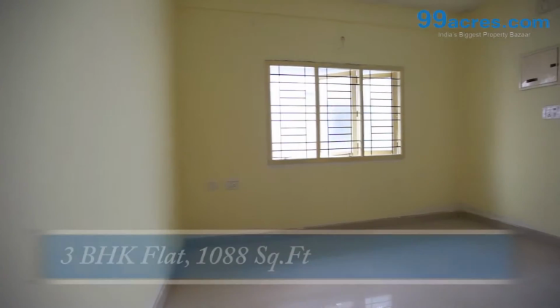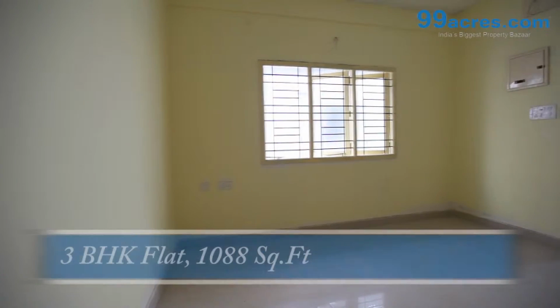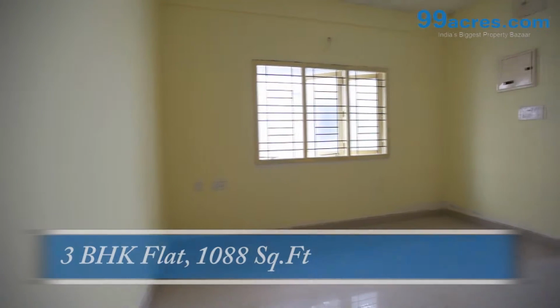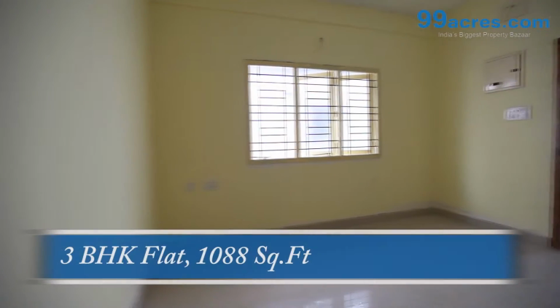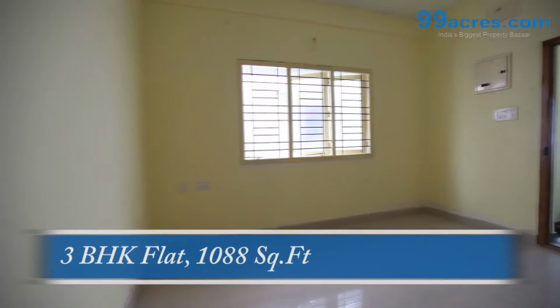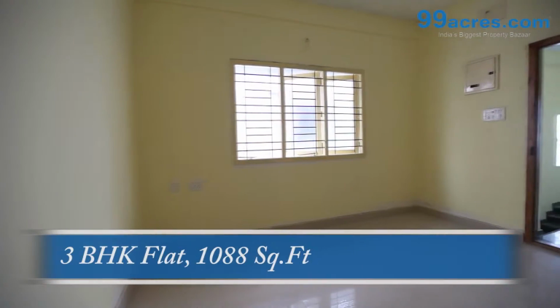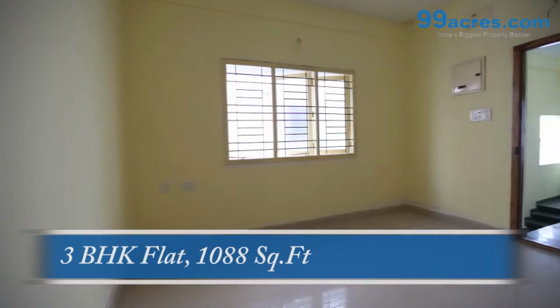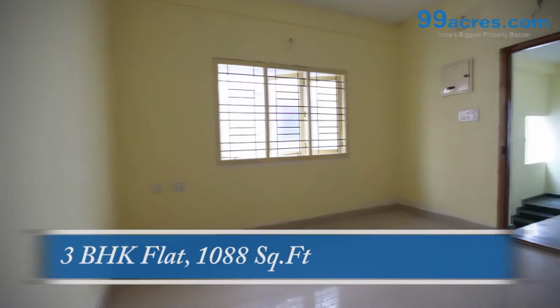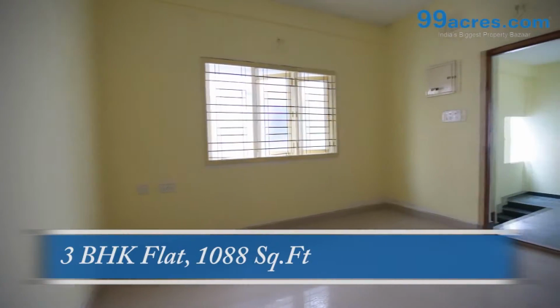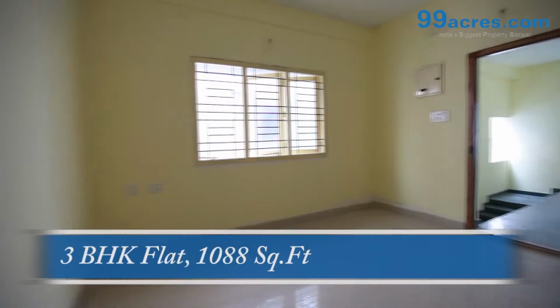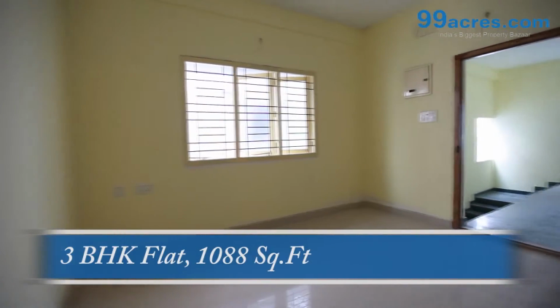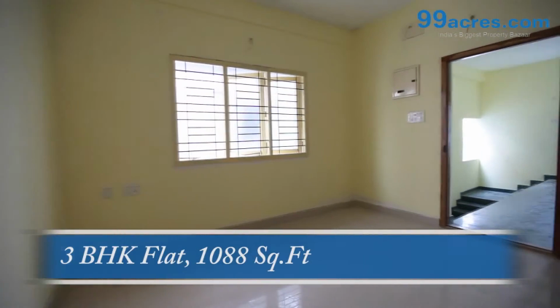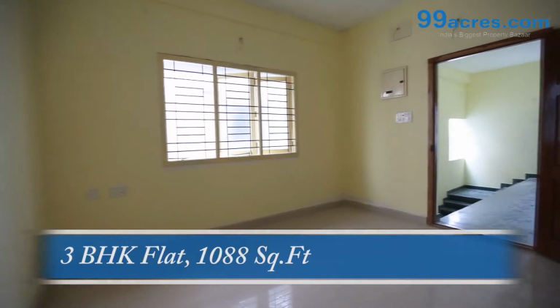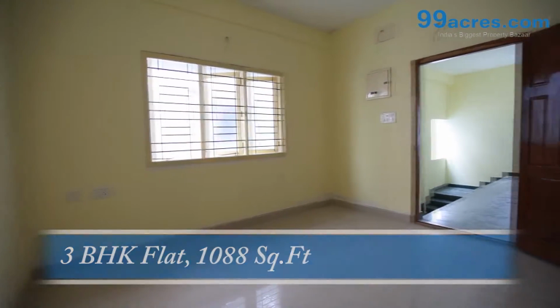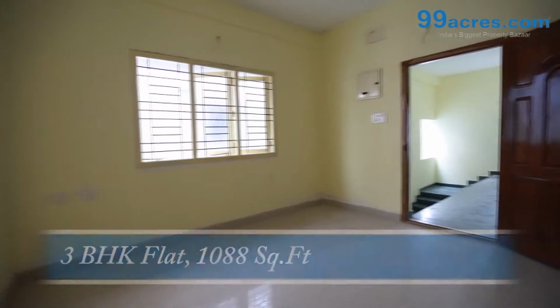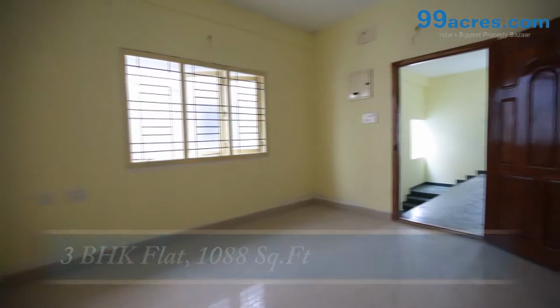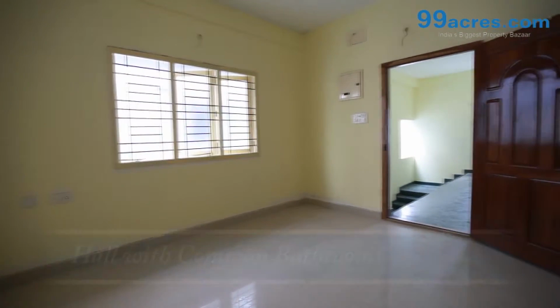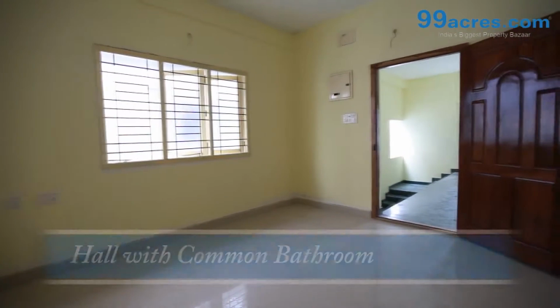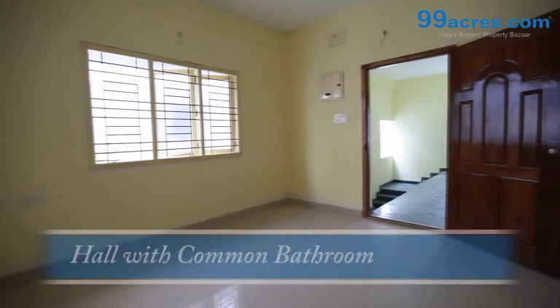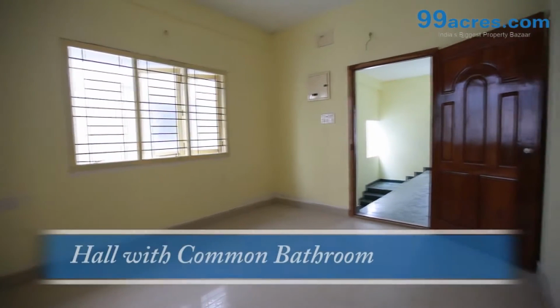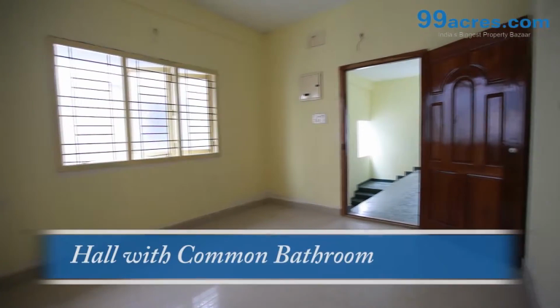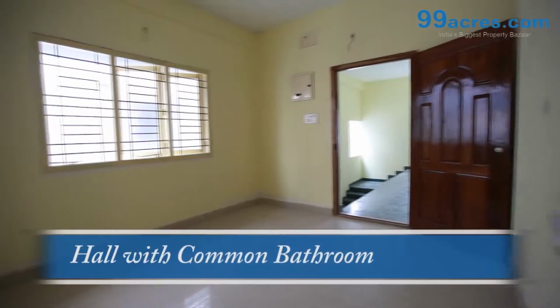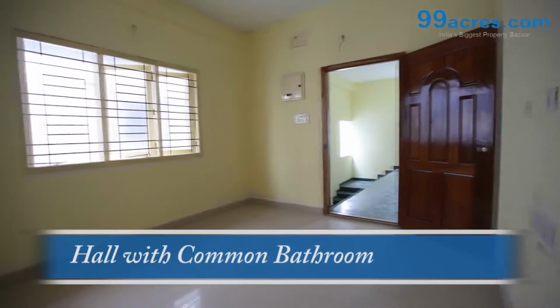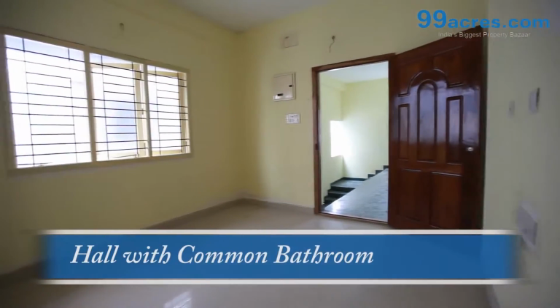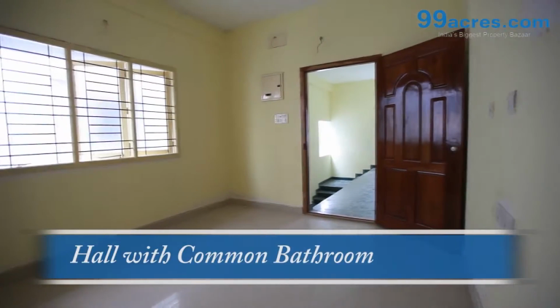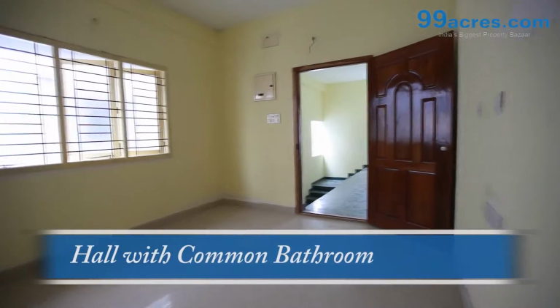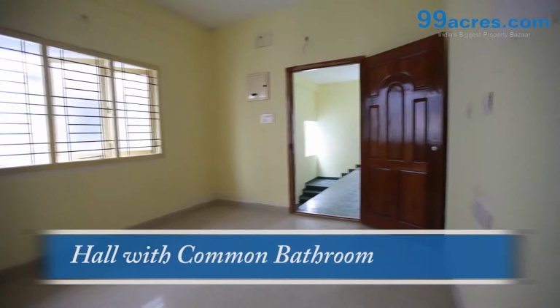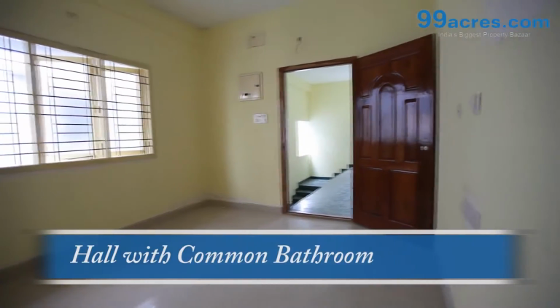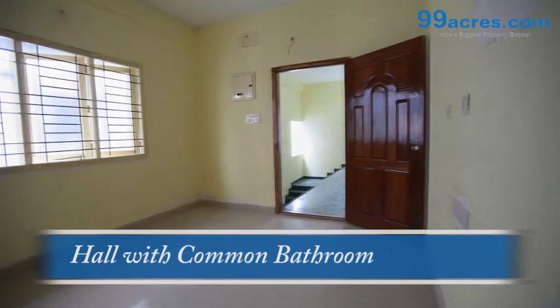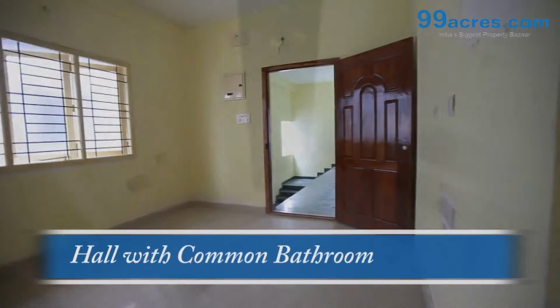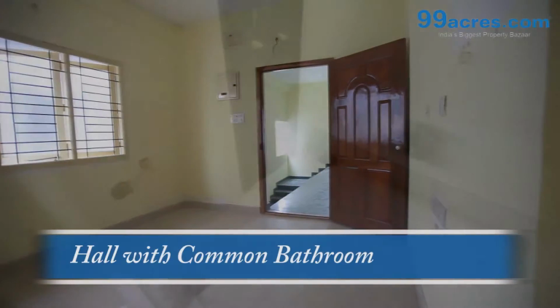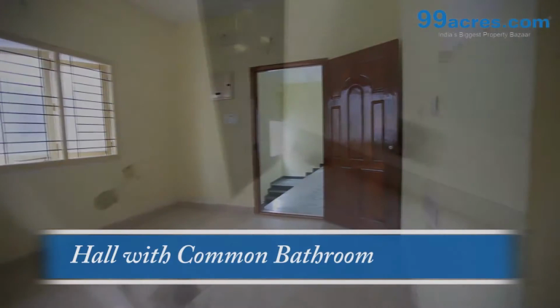This is a 3 BHK flat. The area of this flat is 1088 square feet.